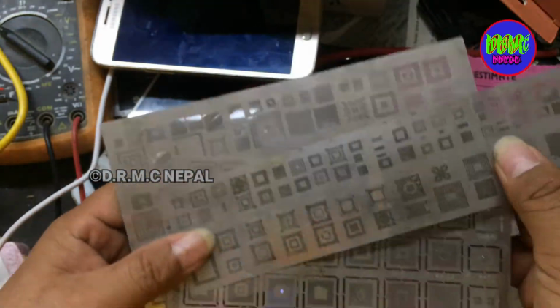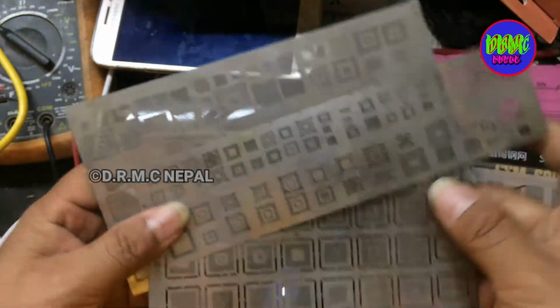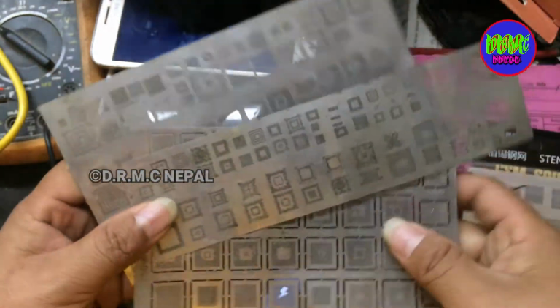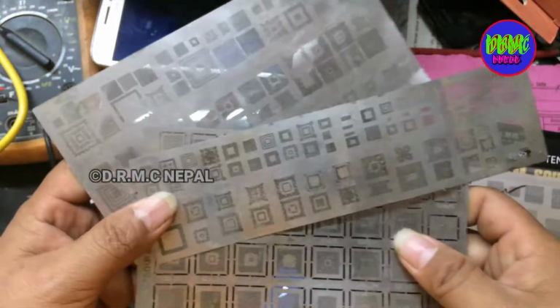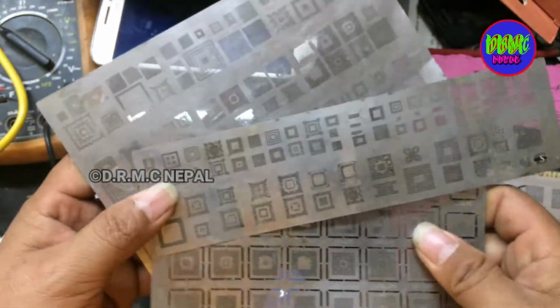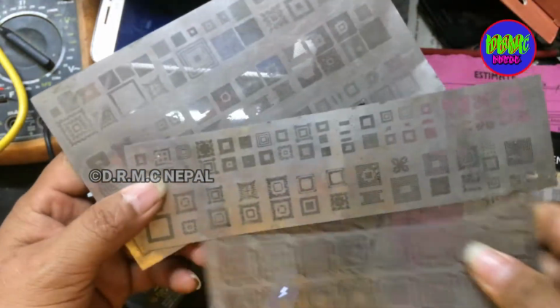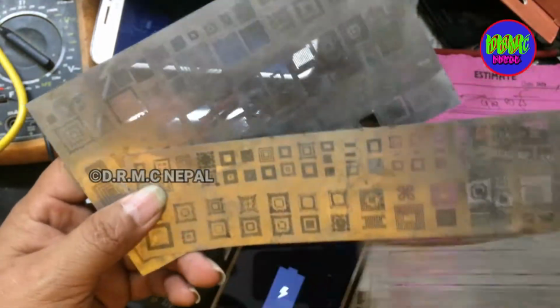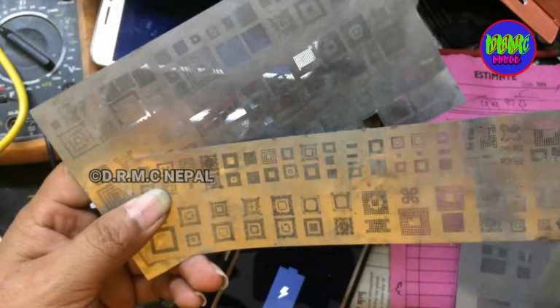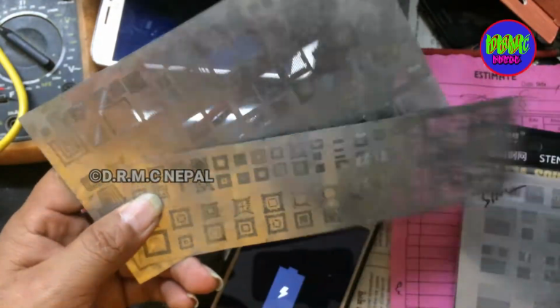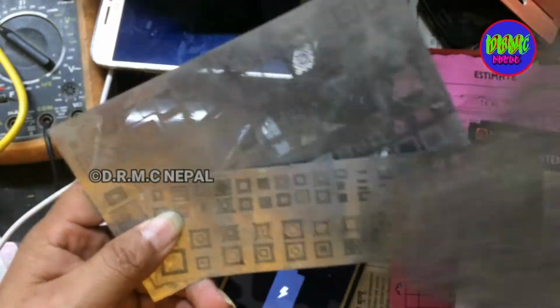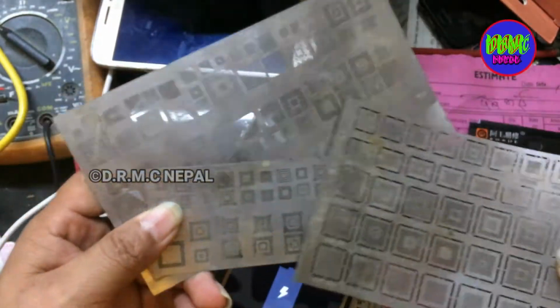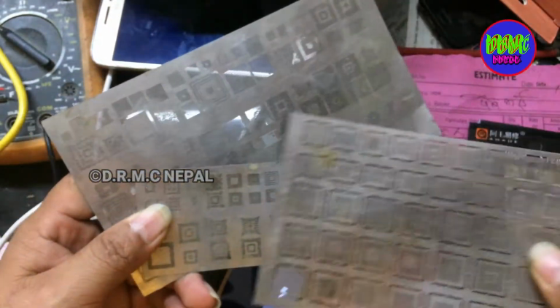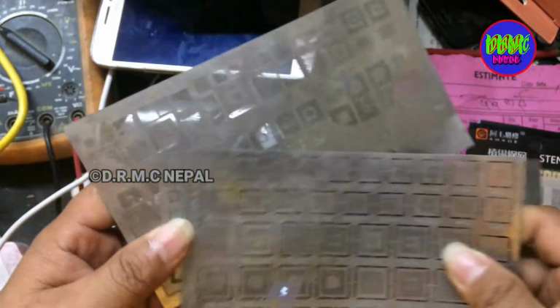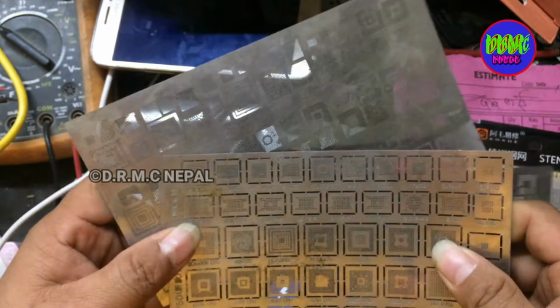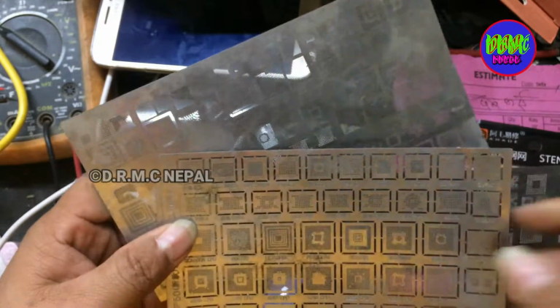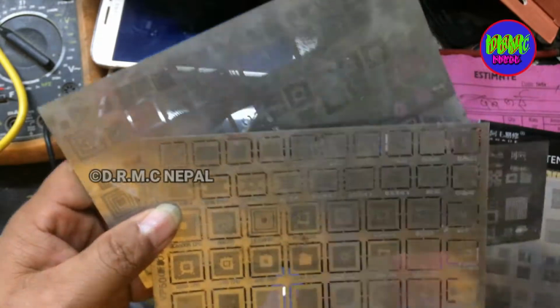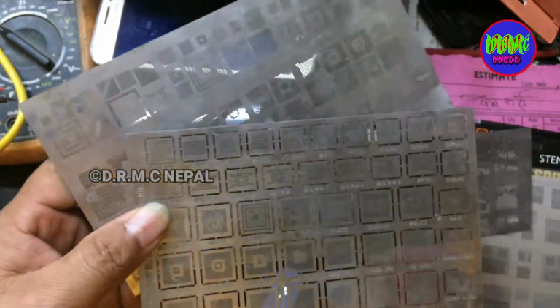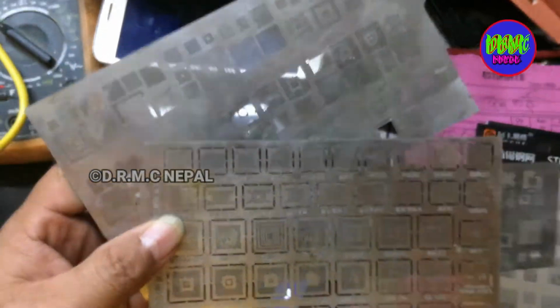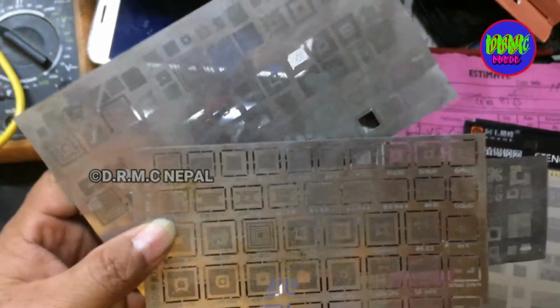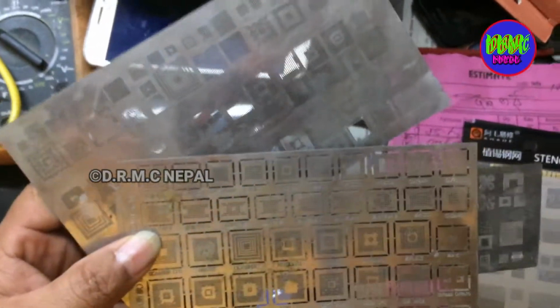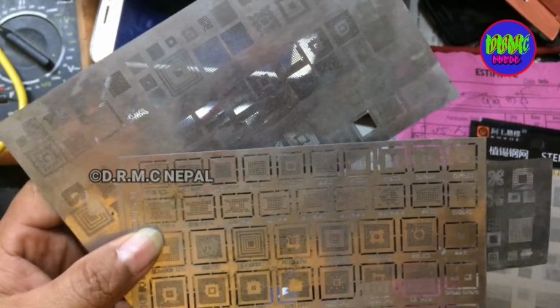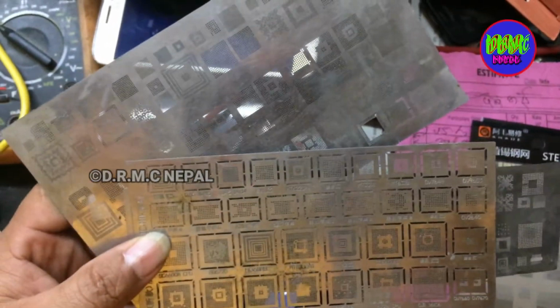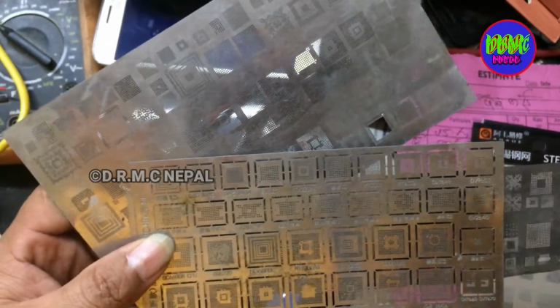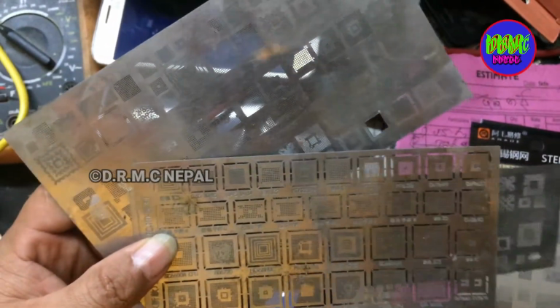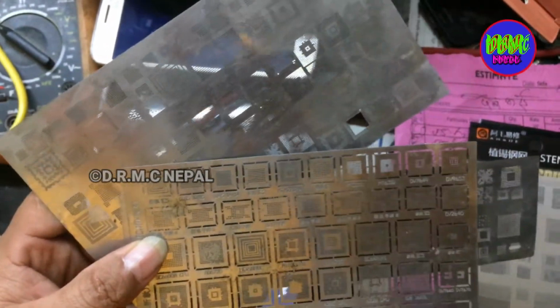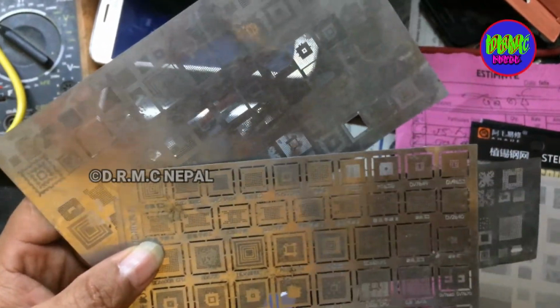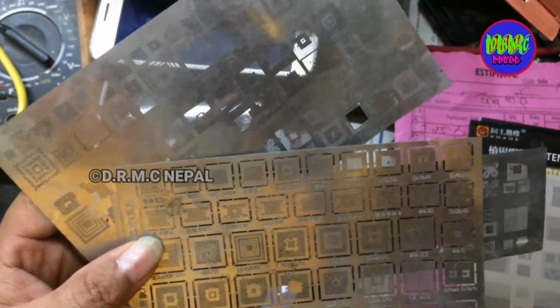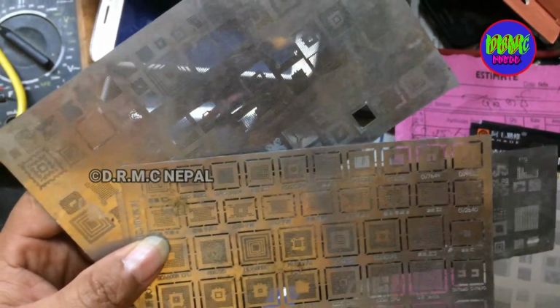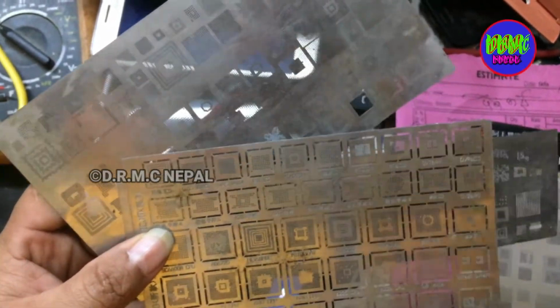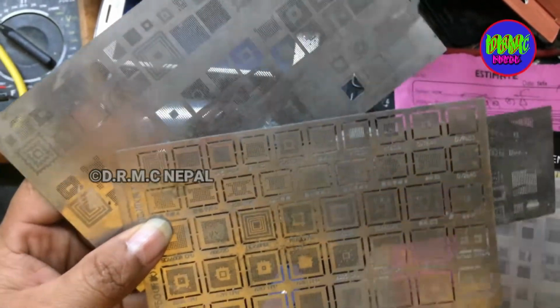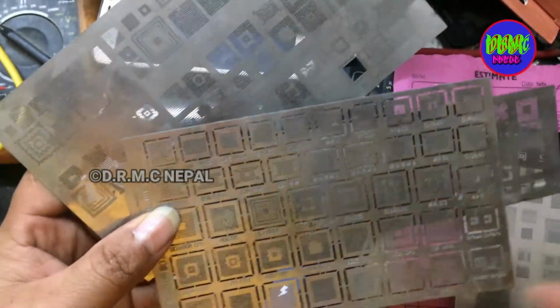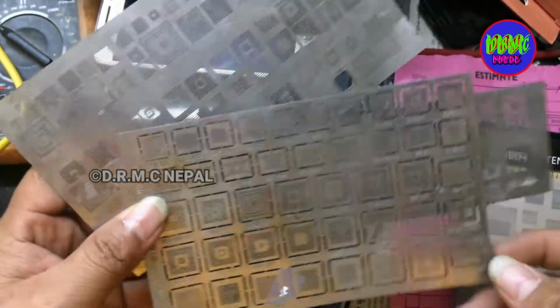Old IC — Nokia, Samsung — all round. Old IC reballing stencil.